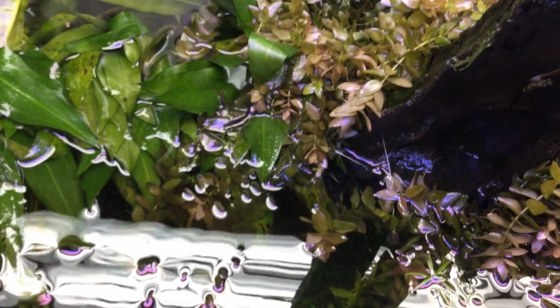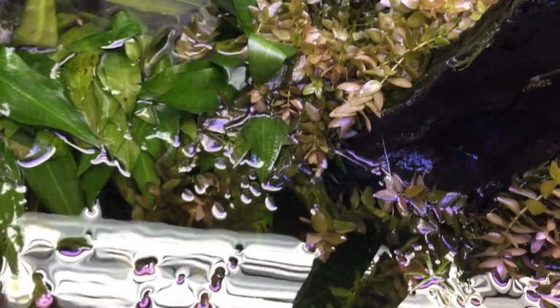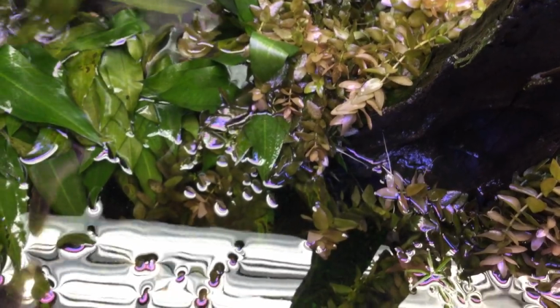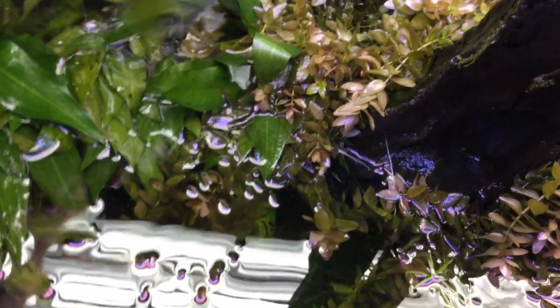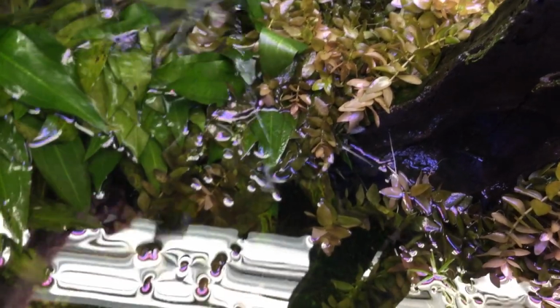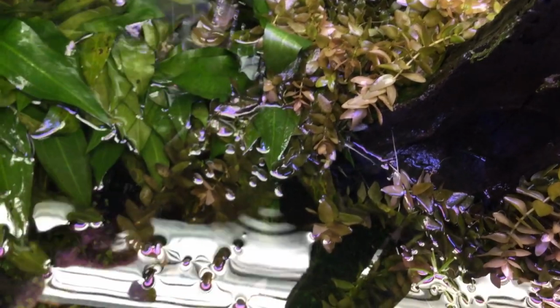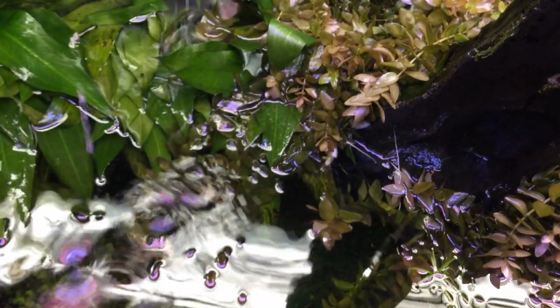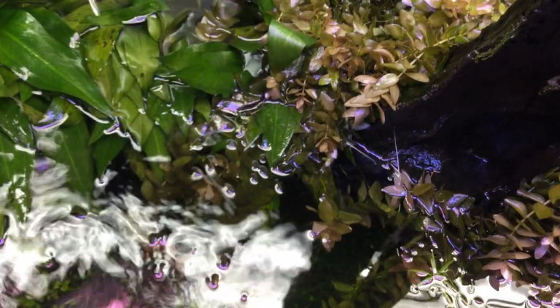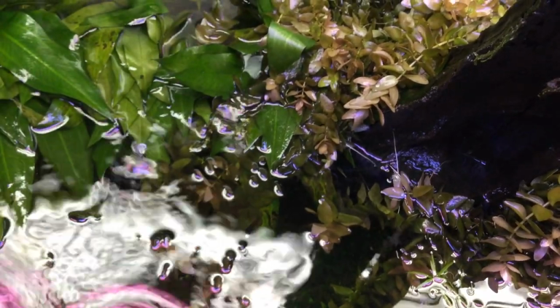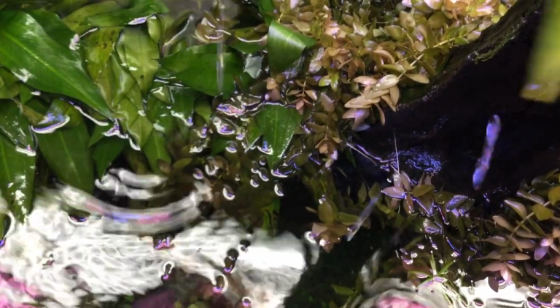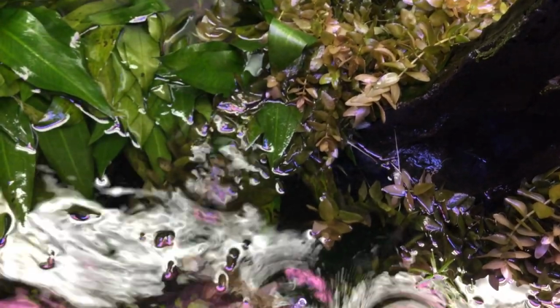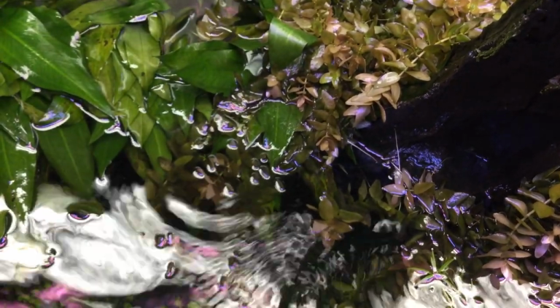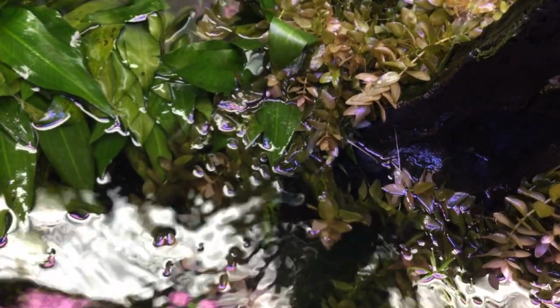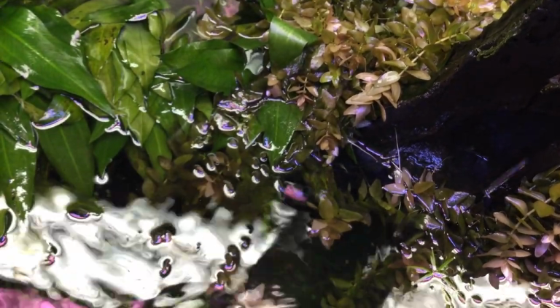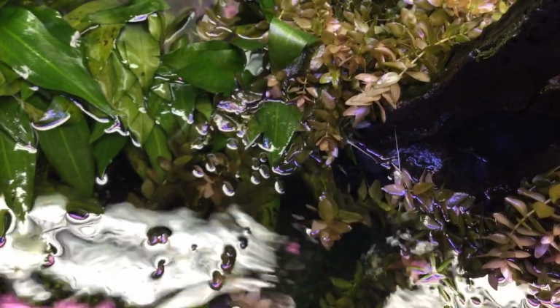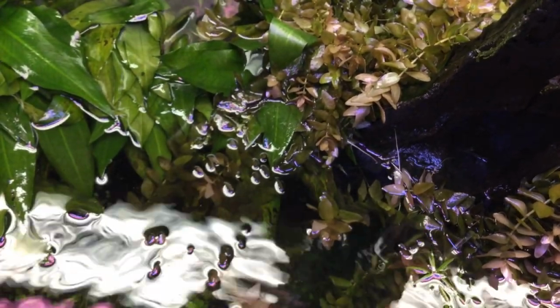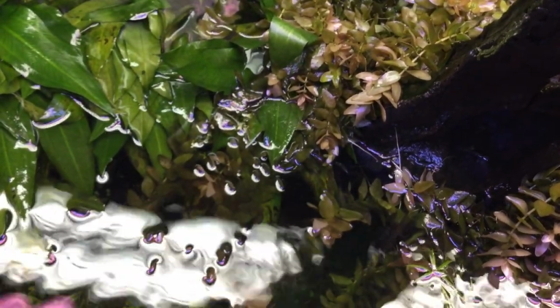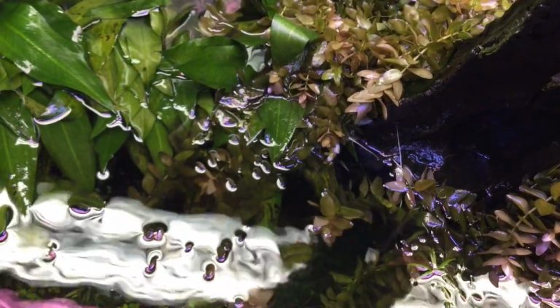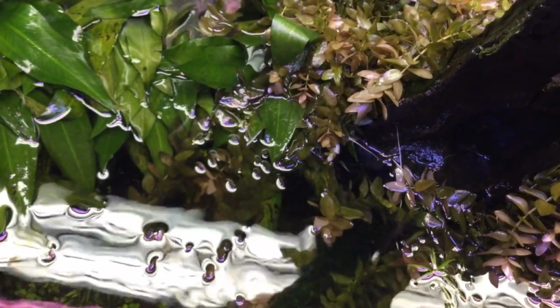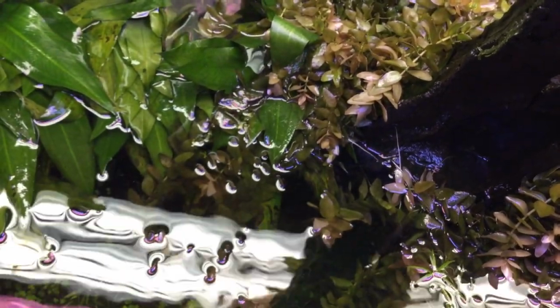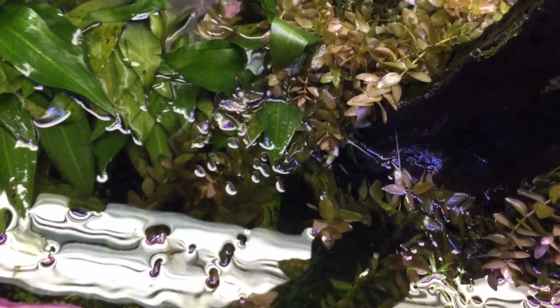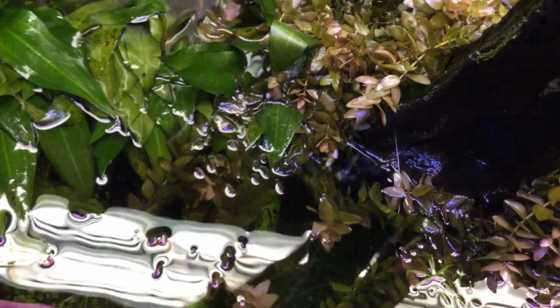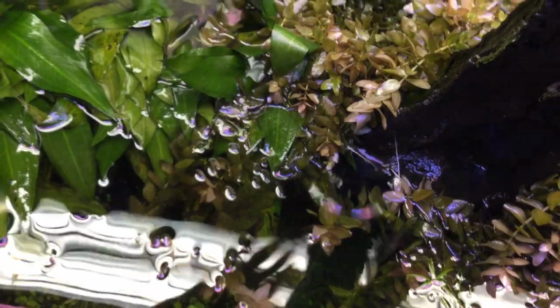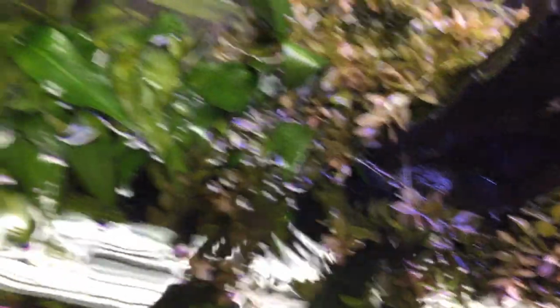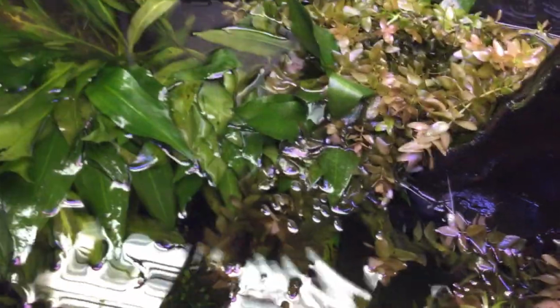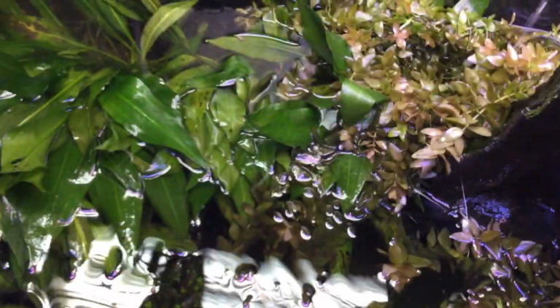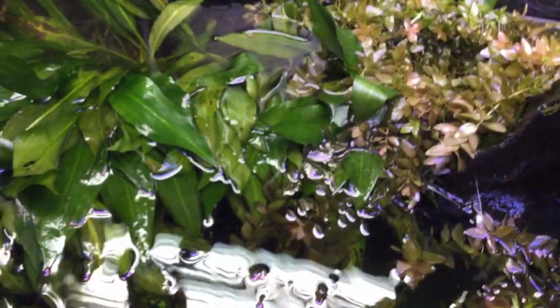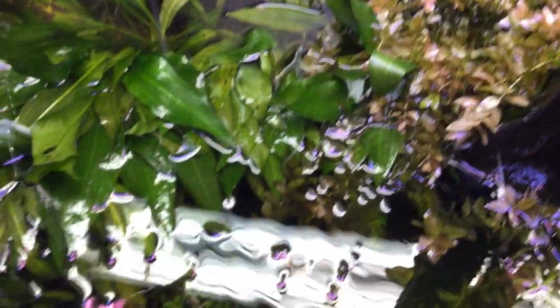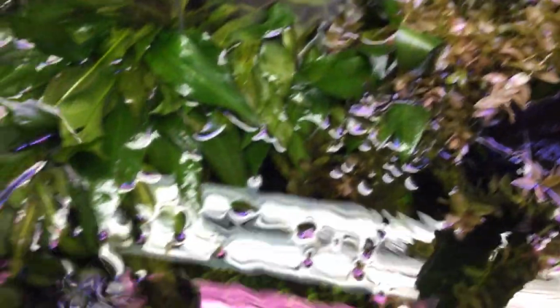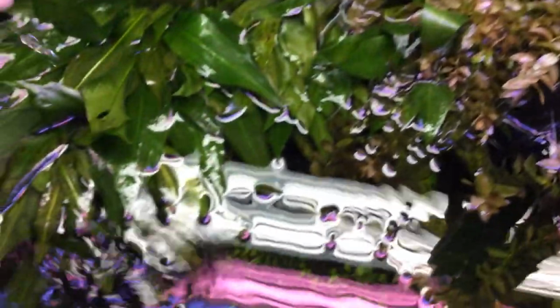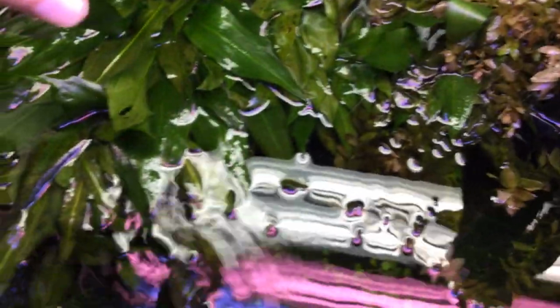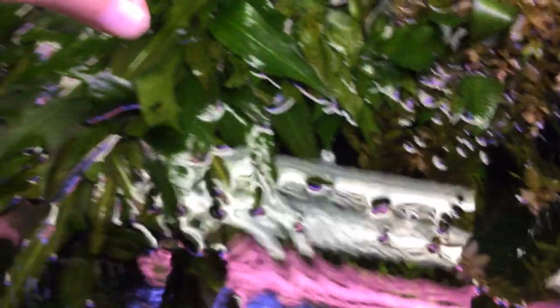You can see that plant's not really good, and I just damp them off. So I'm going to go through here and clean up and finish this water change.